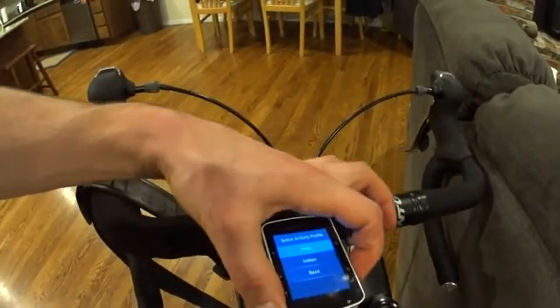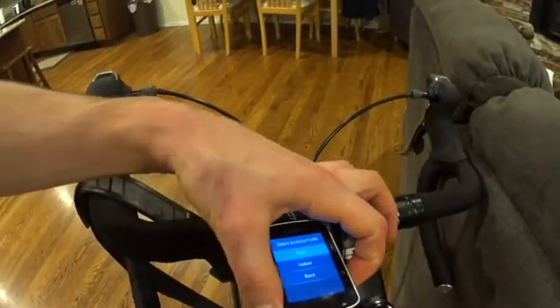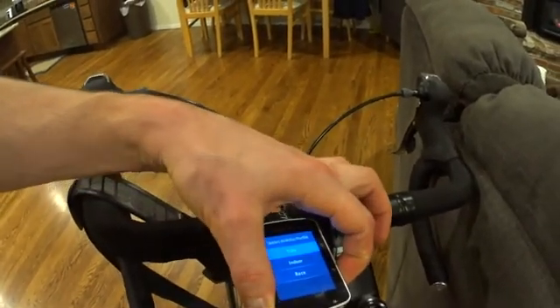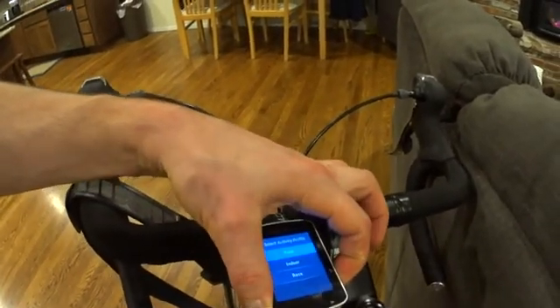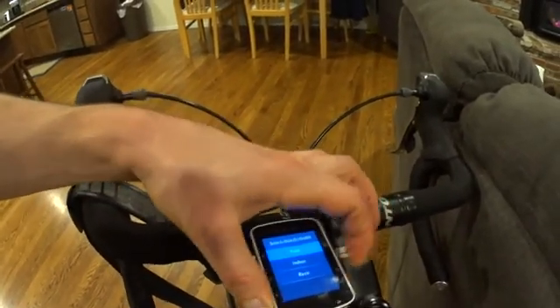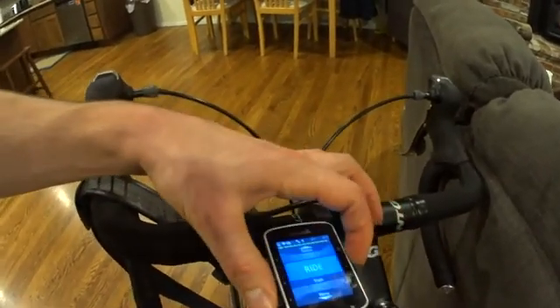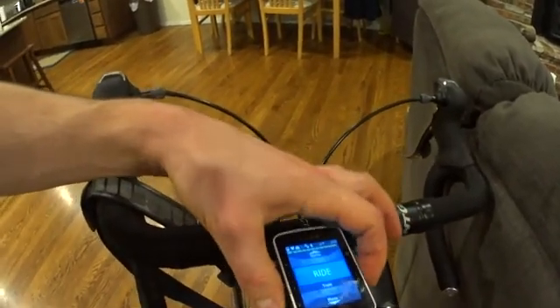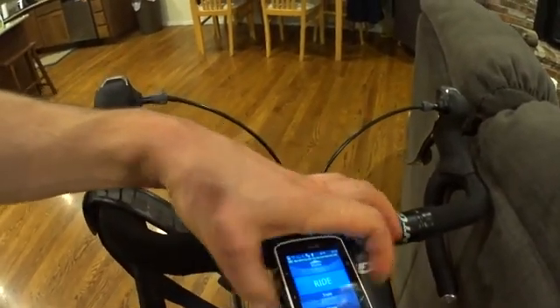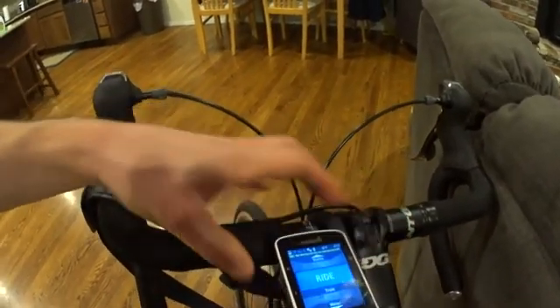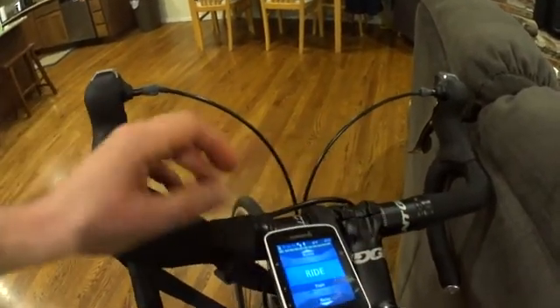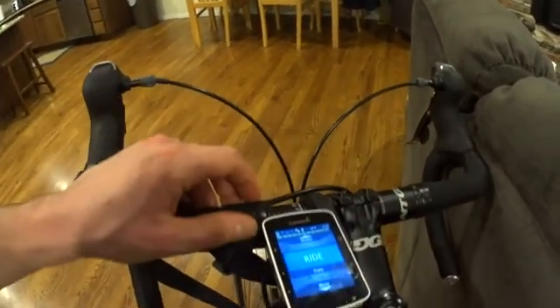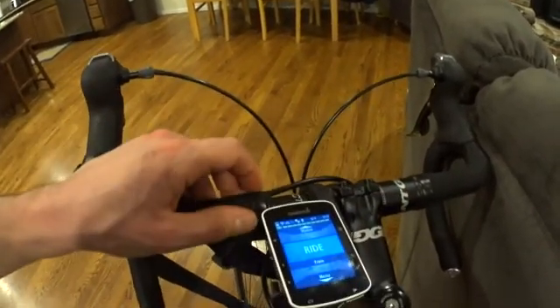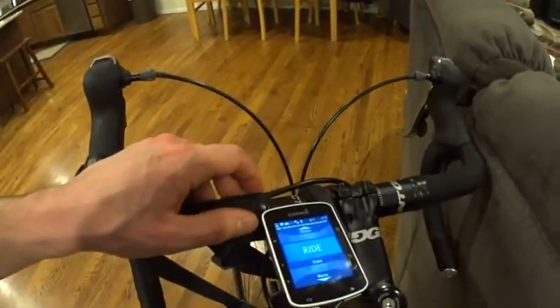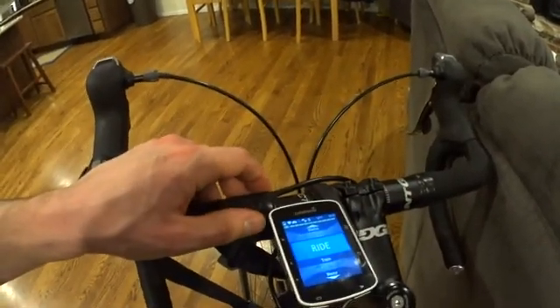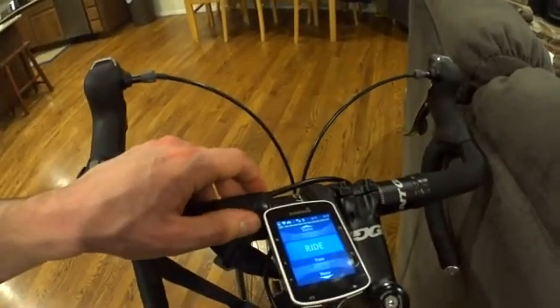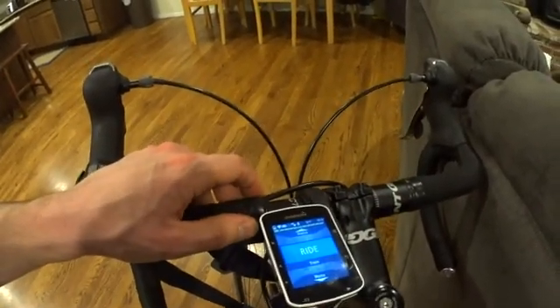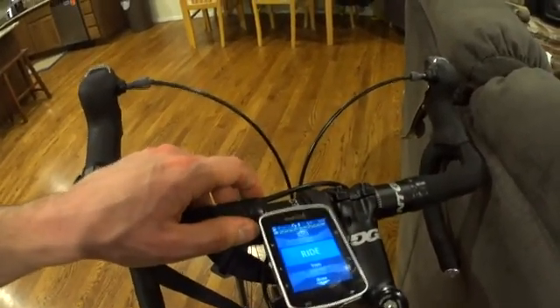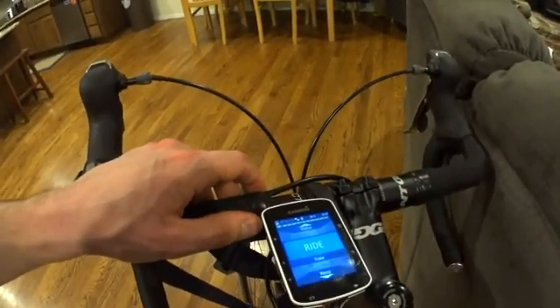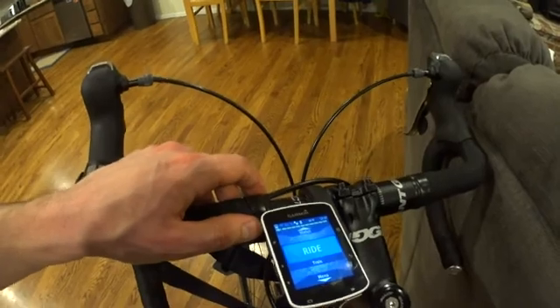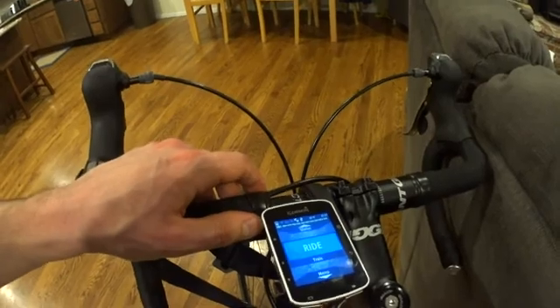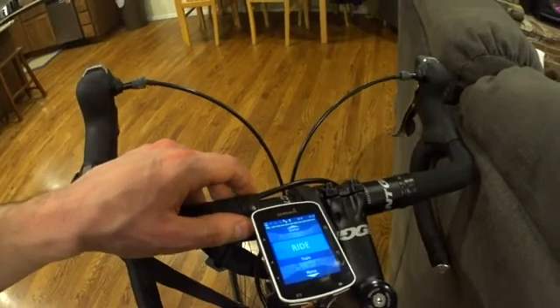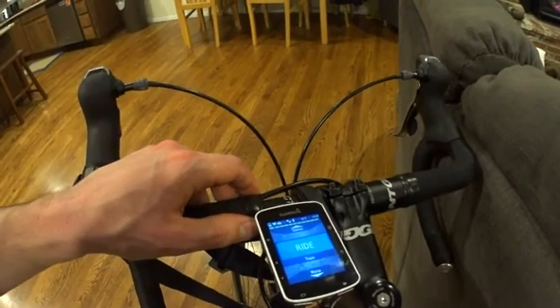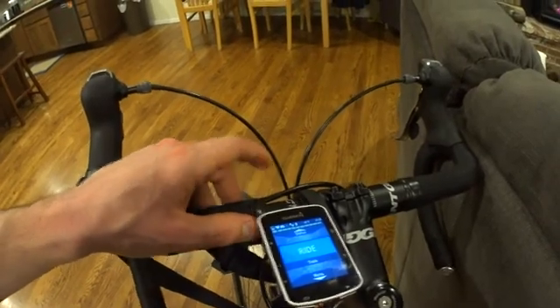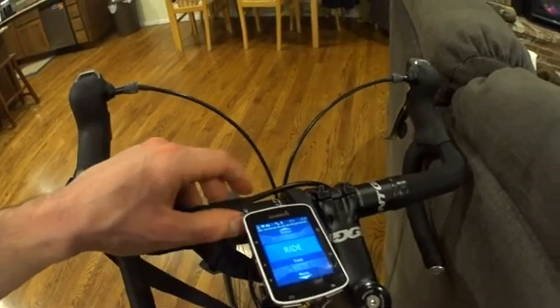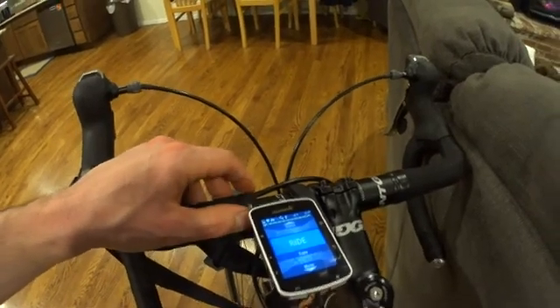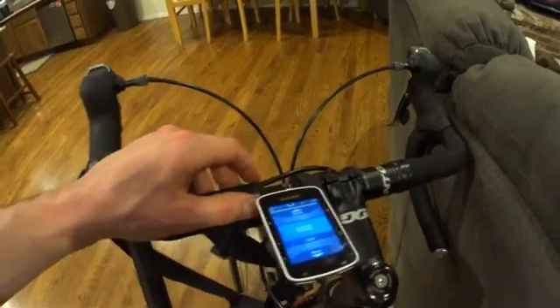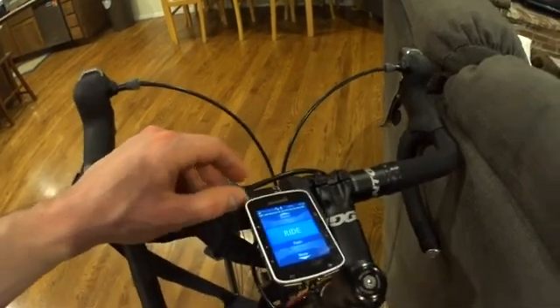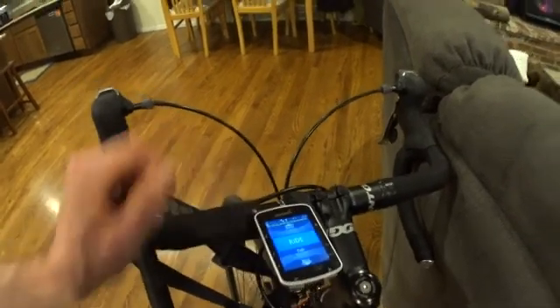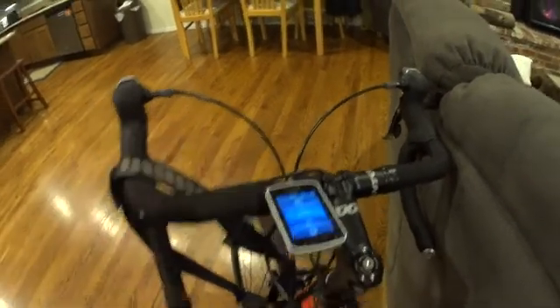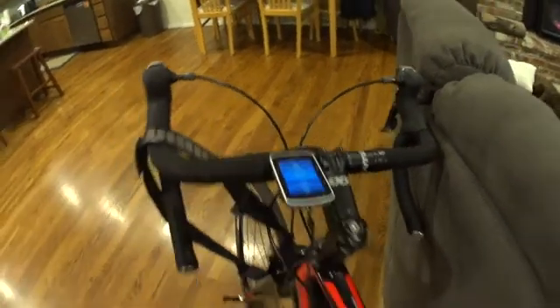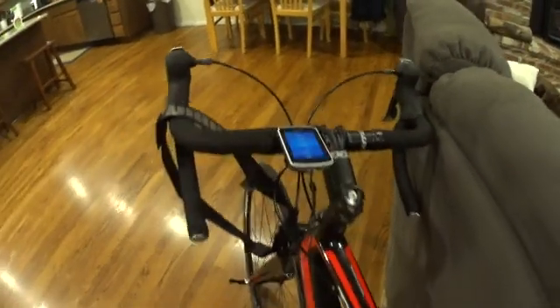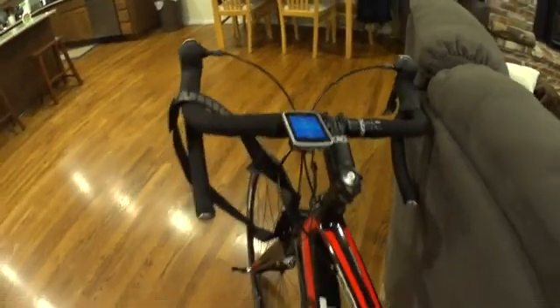The Garmin 520 — I really enjoy it so far, very nice. Go follow me on Strava; there's a link to my Strava account on my YouTube page — check it out.